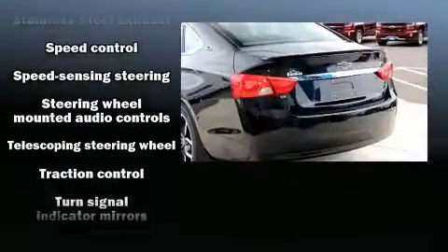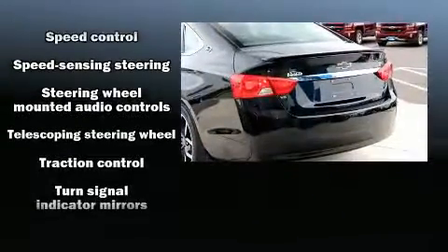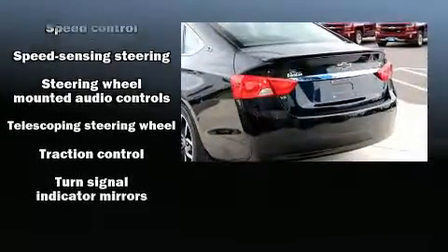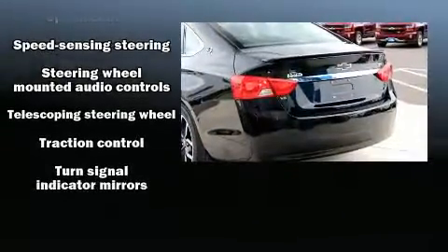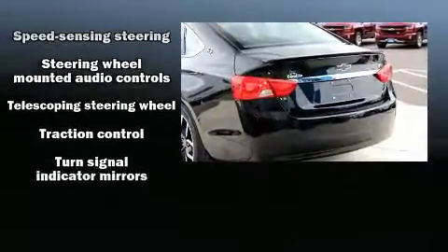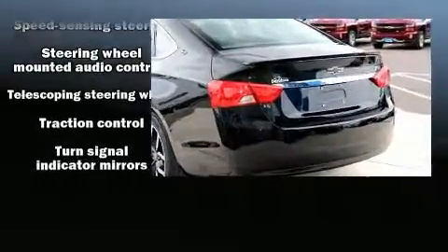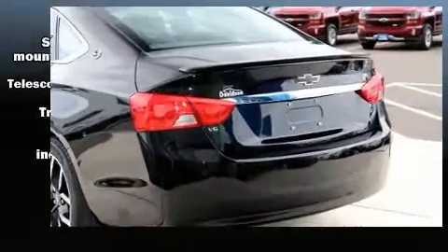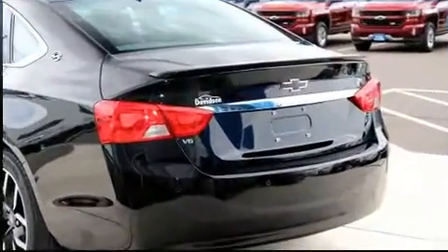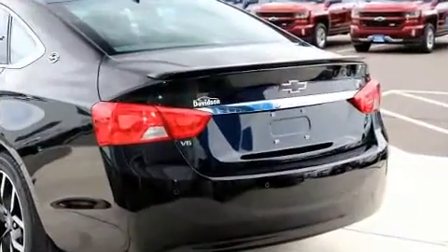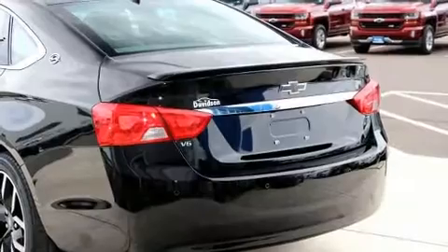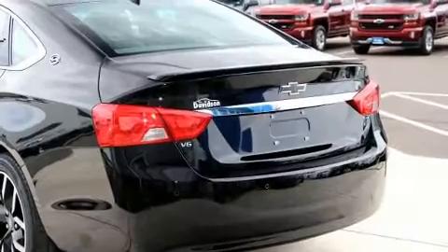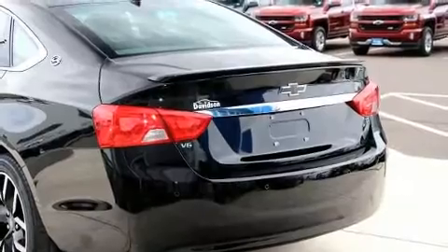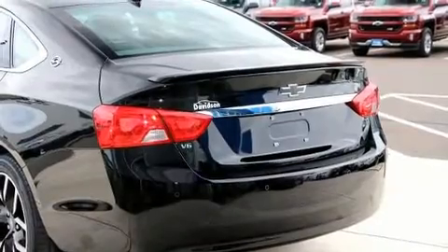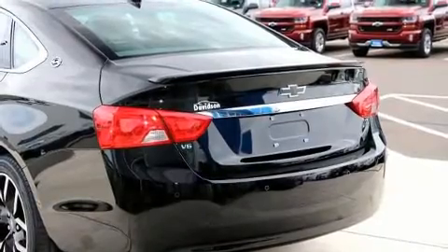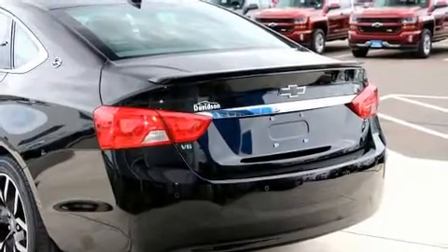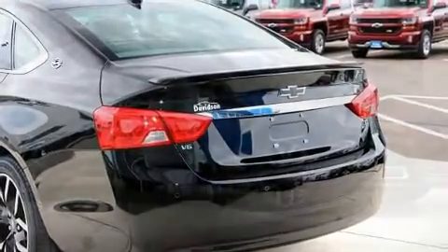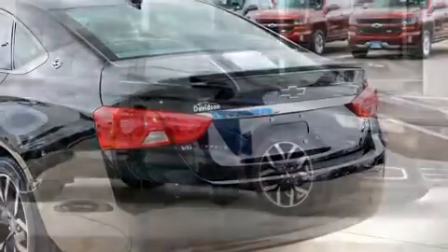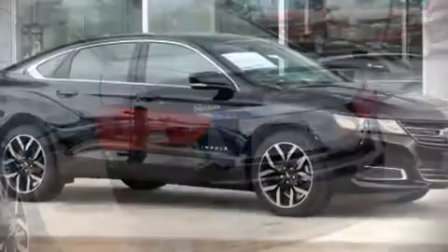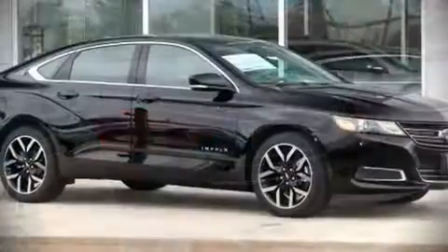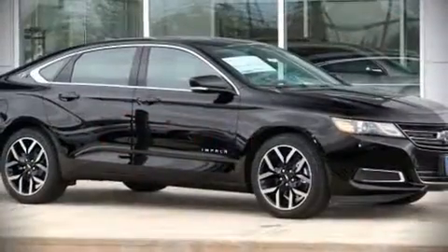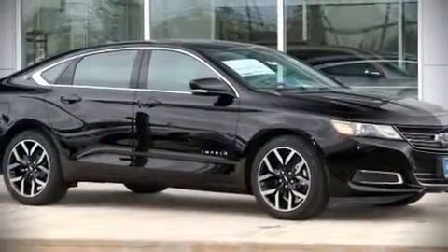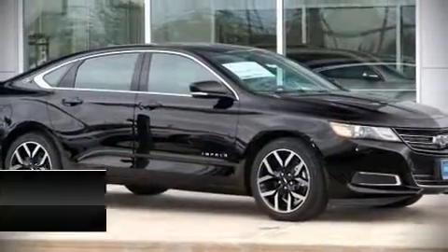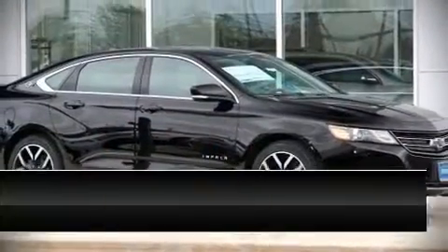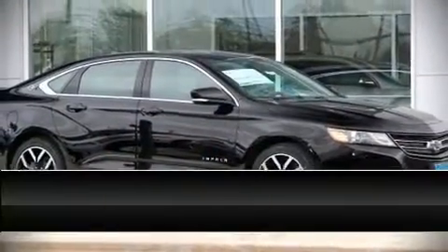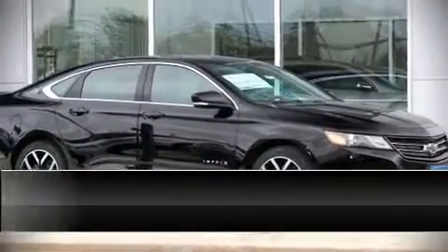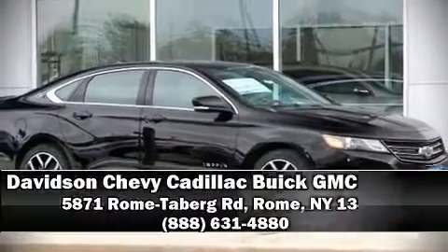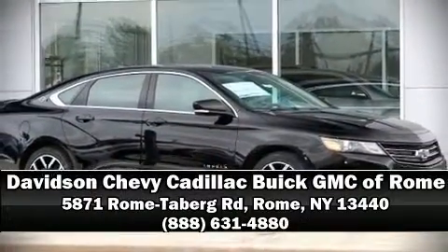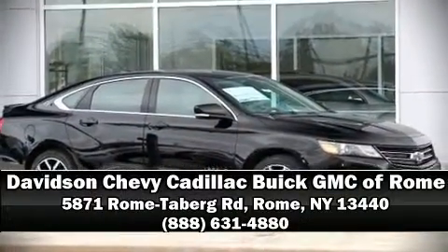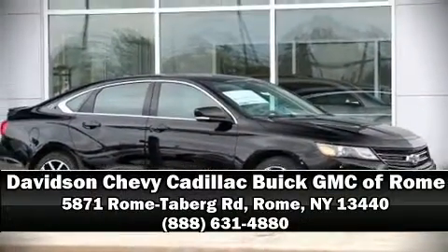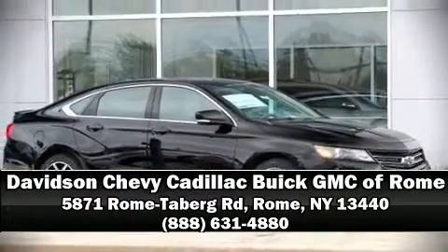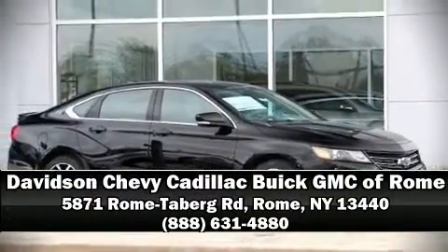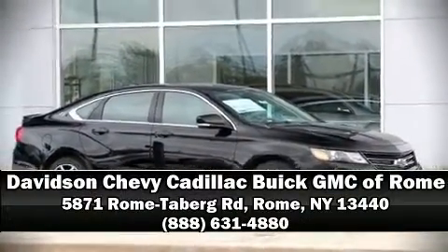Allowing you to drive with even greater assurance. Stop by our dealership or give us a call for more information.